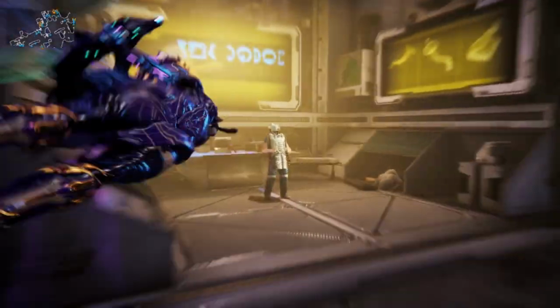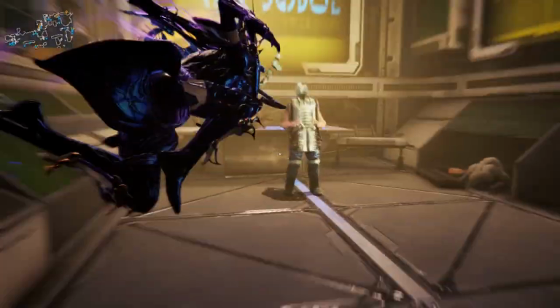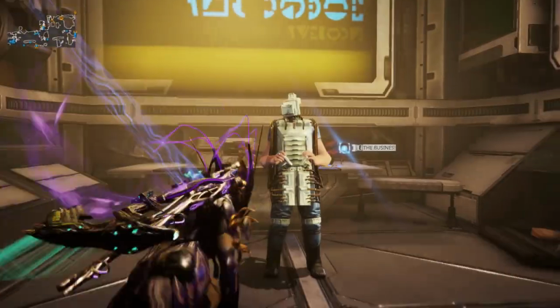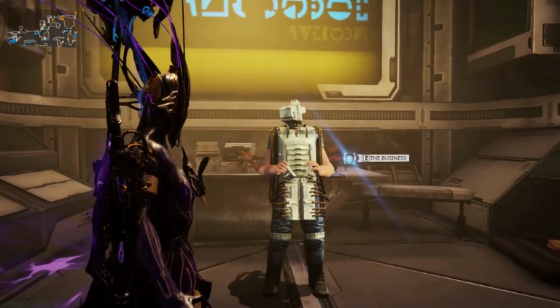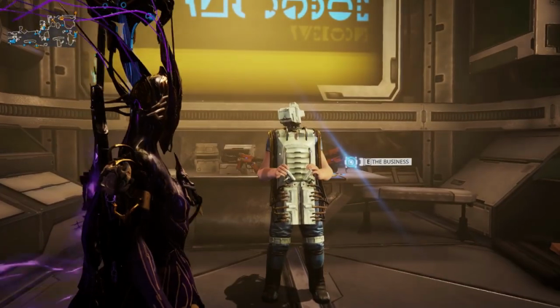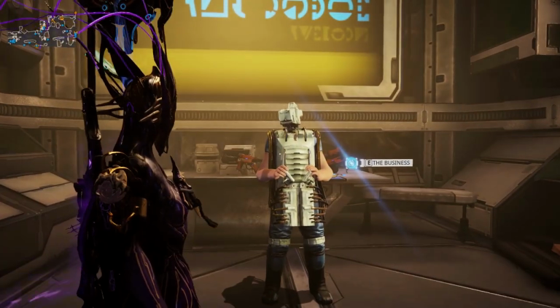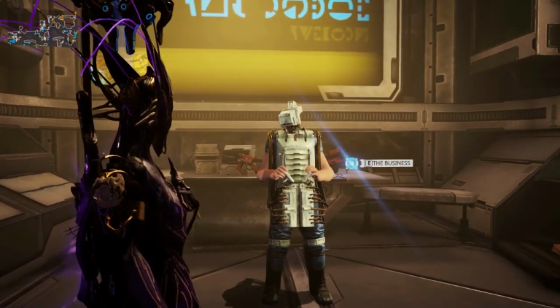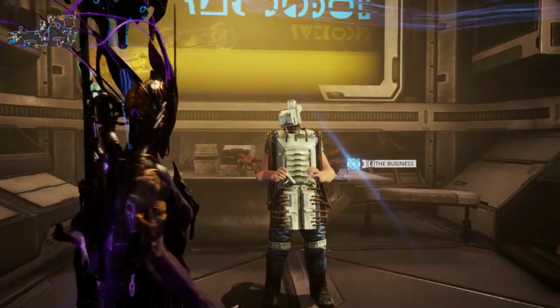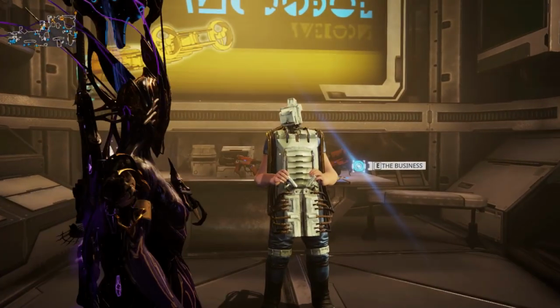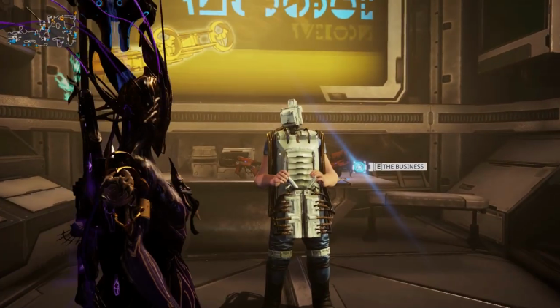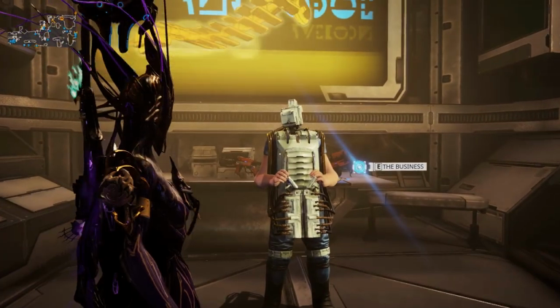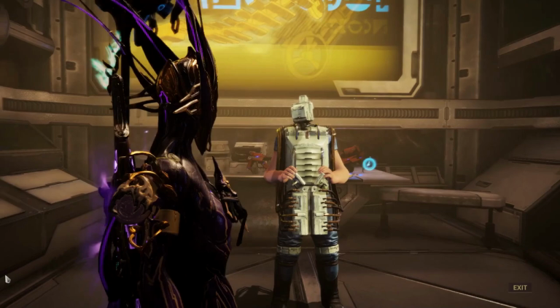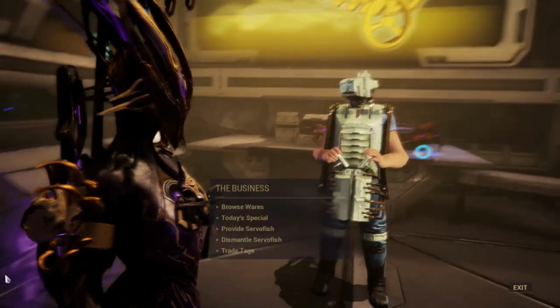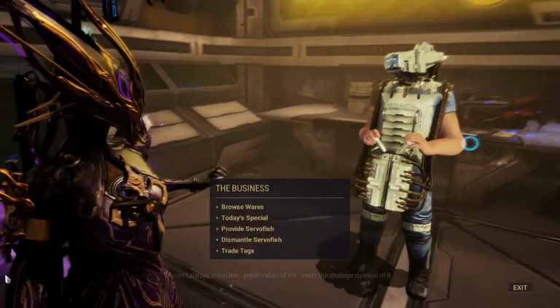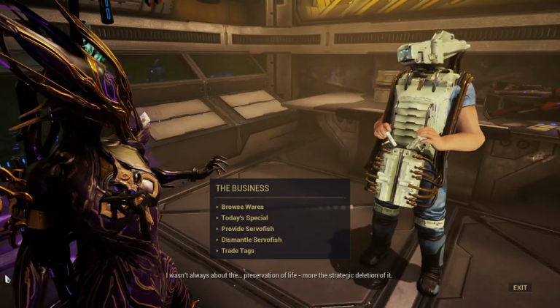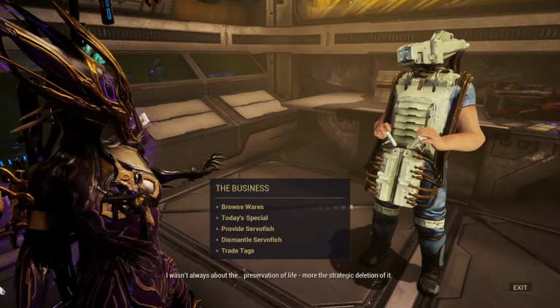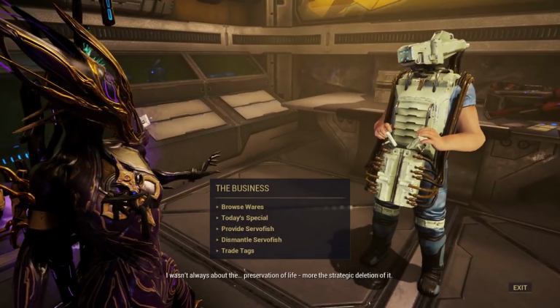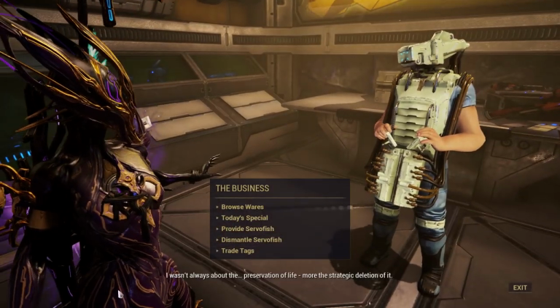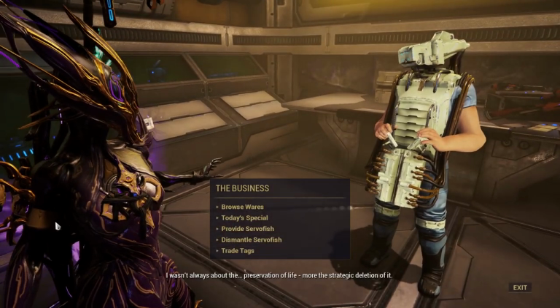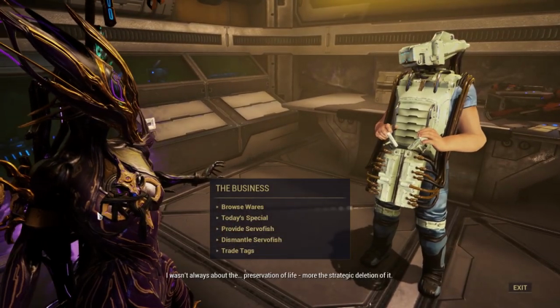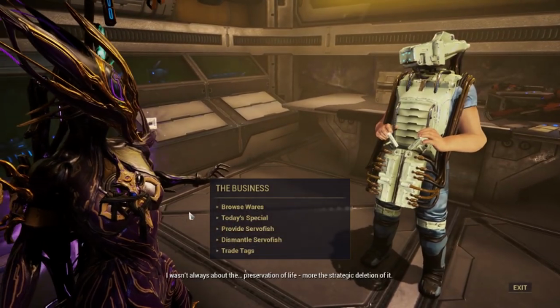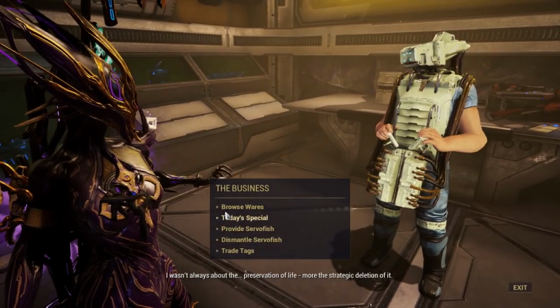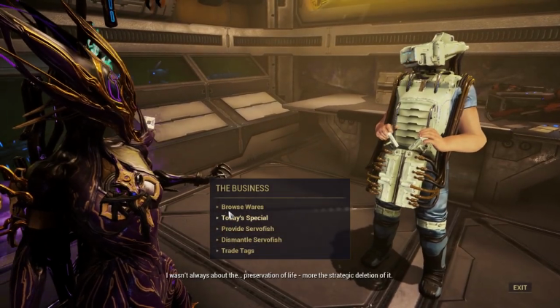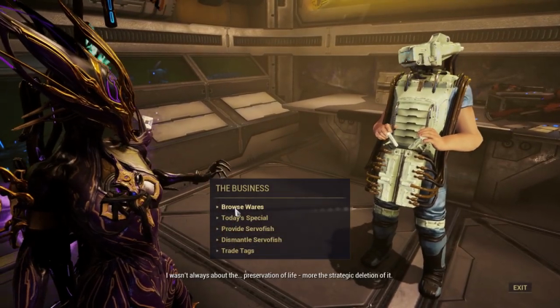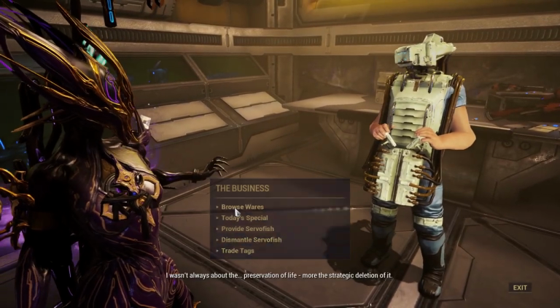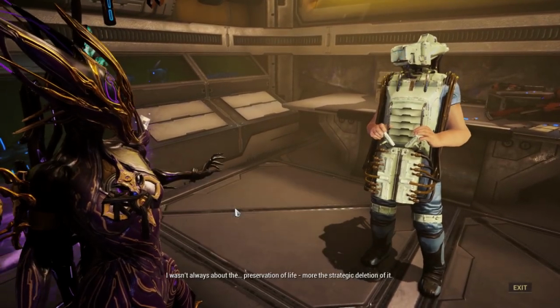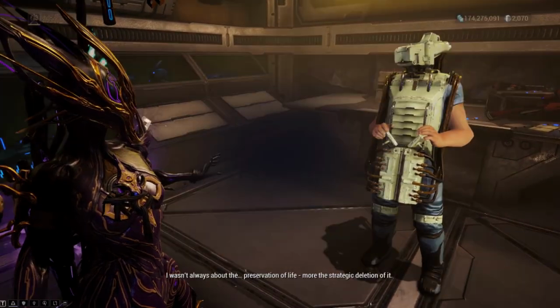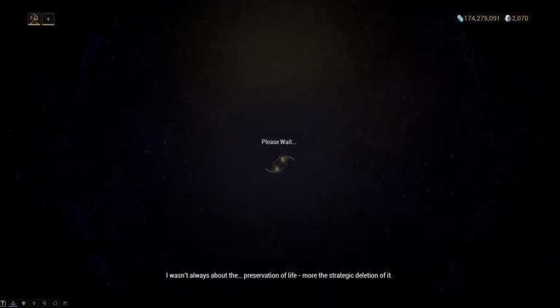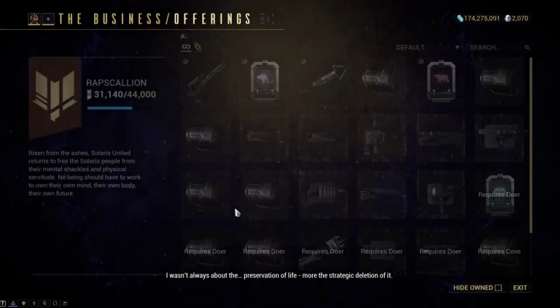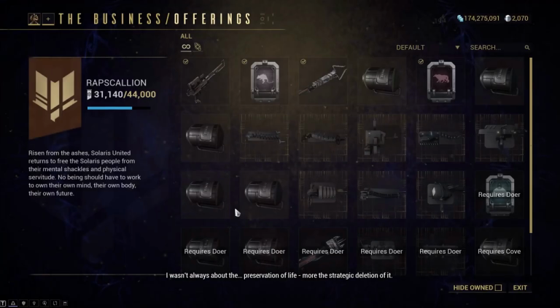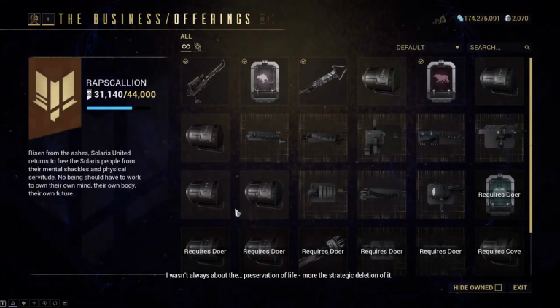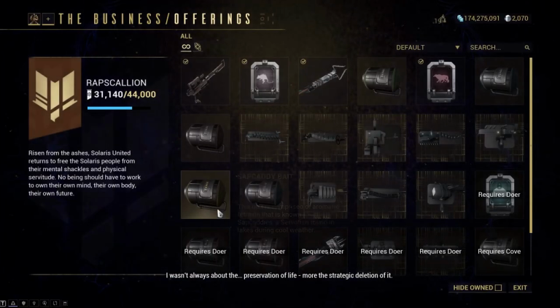To start, you need to get the tranquilizer gun and echo lures from the Business, or Biz, in Fortuna.